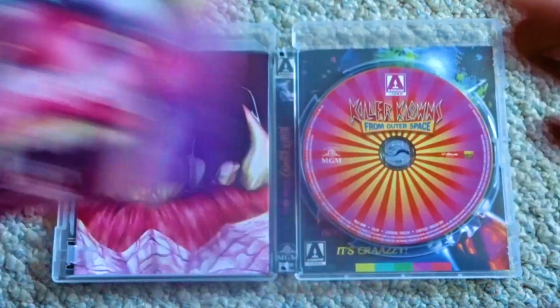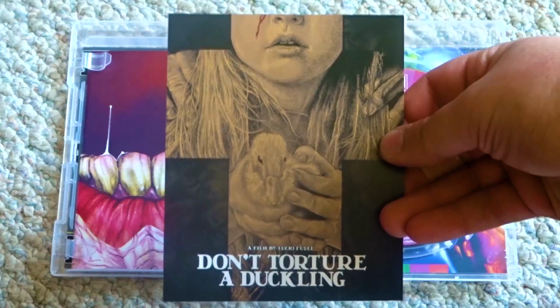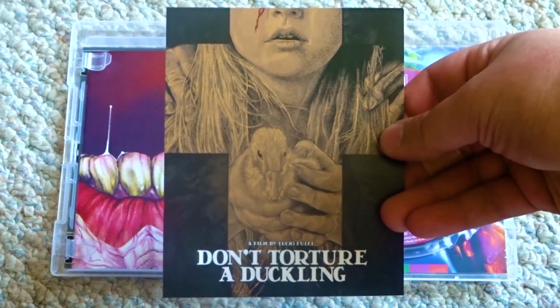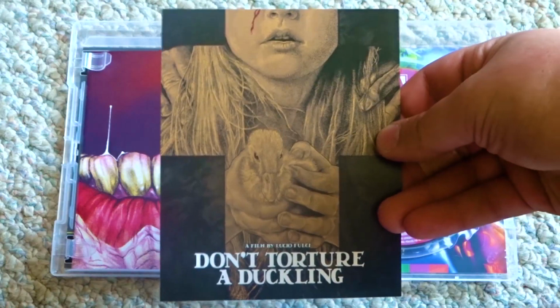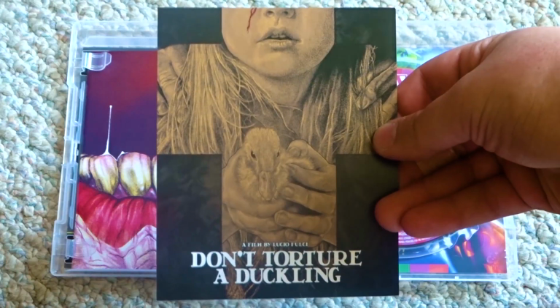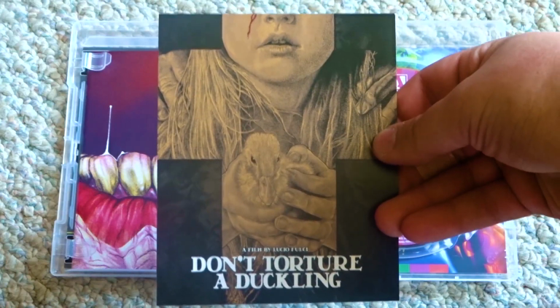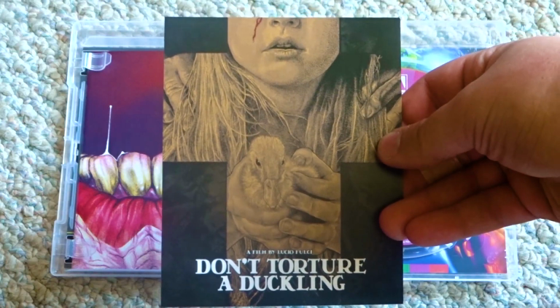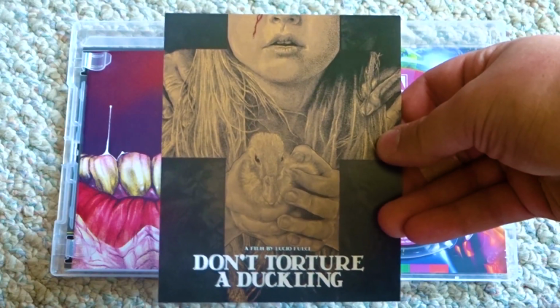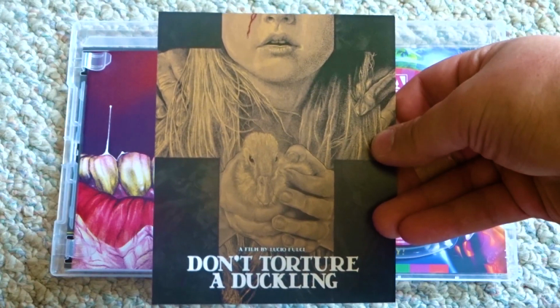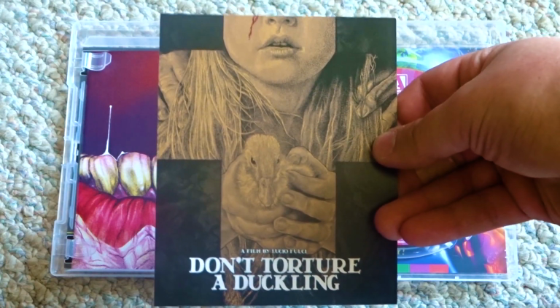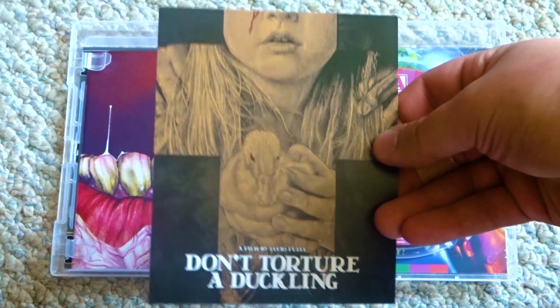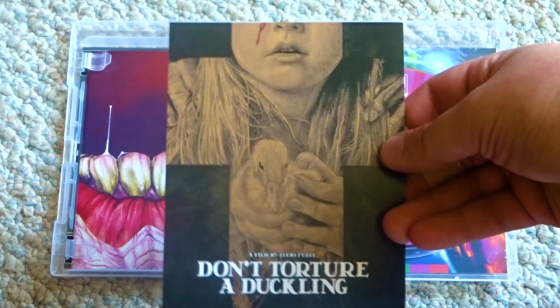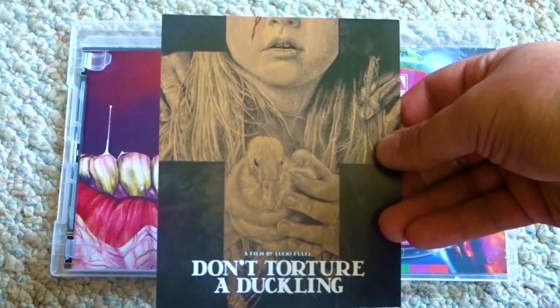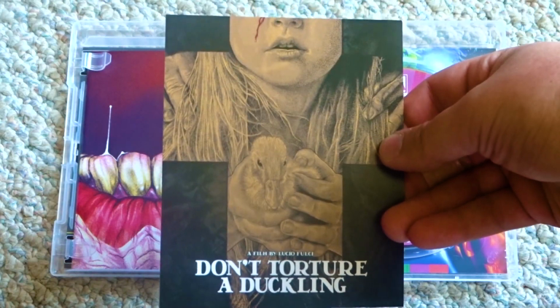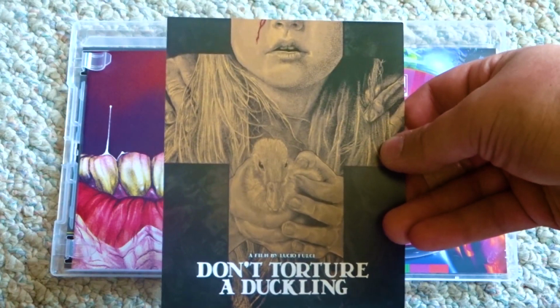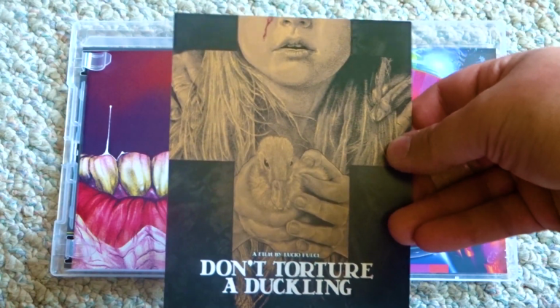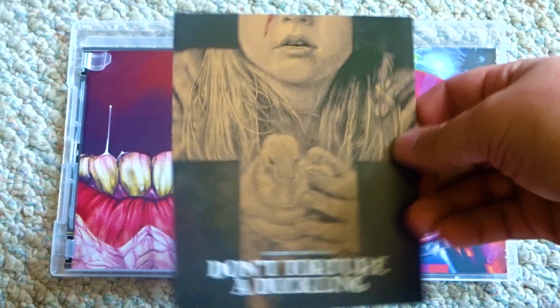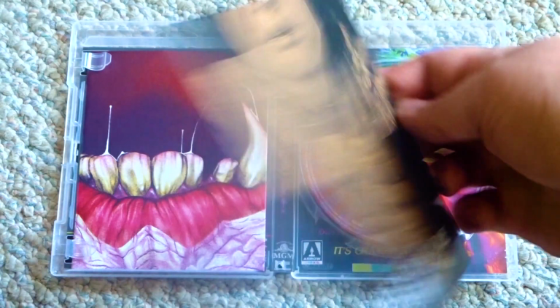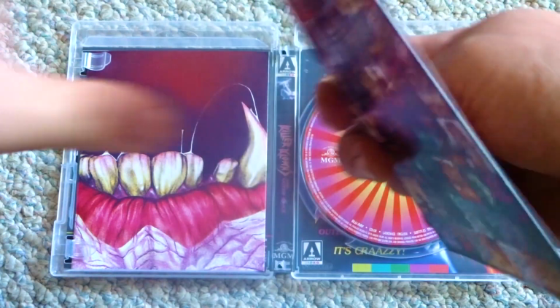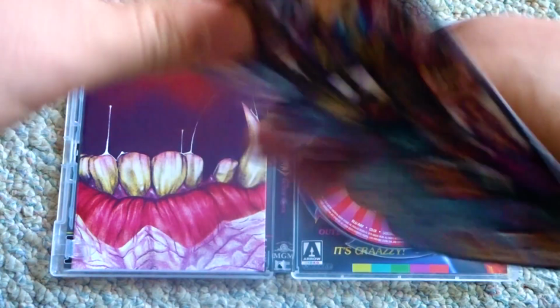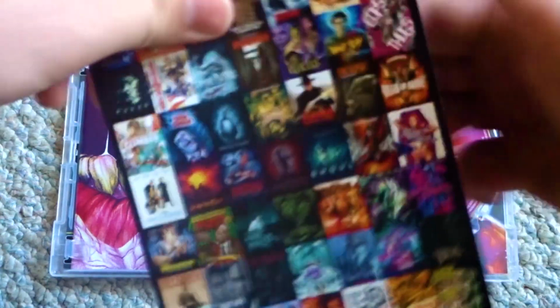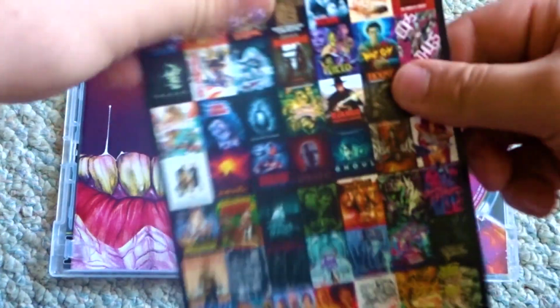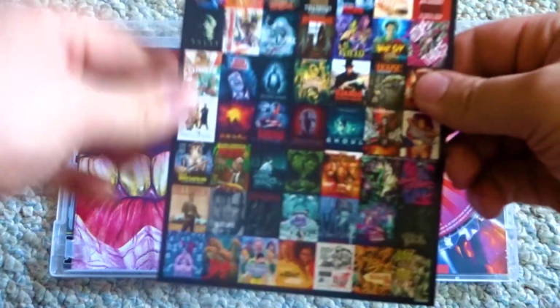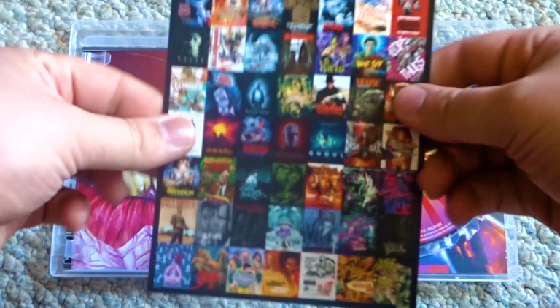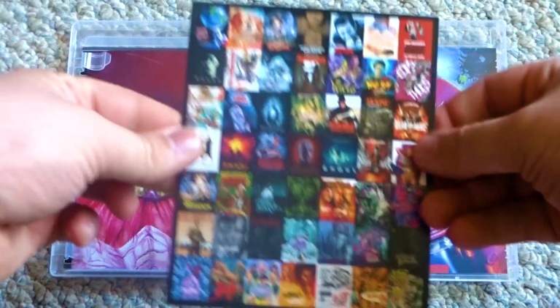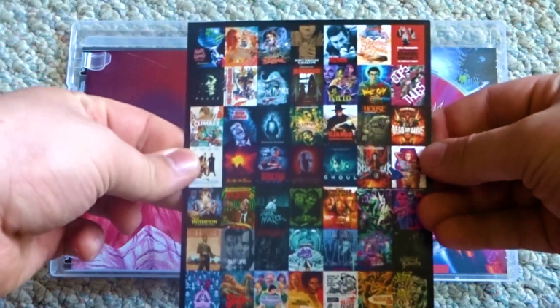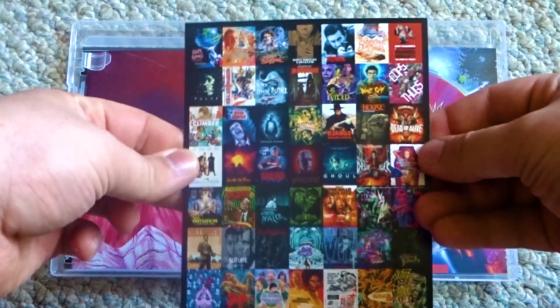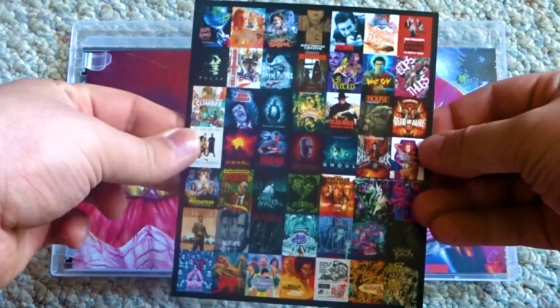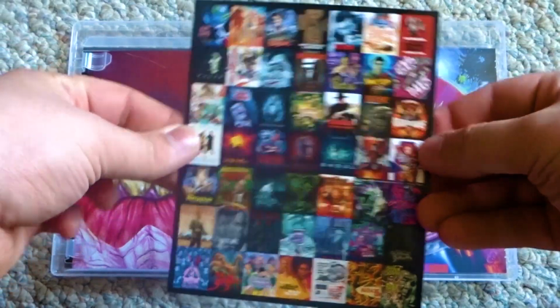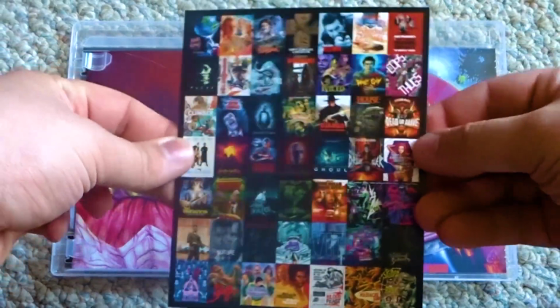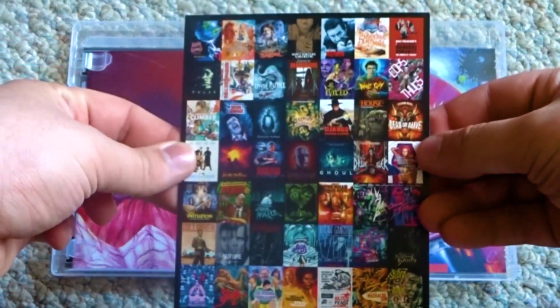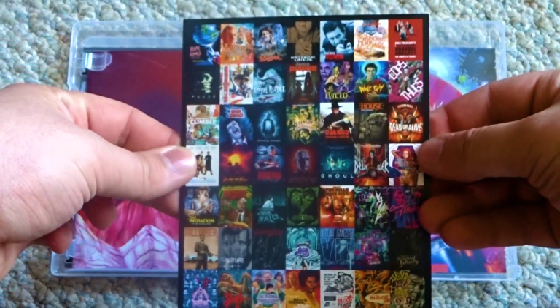Next up, we have this promo card here for Don't Torture a Duckling, and on the back, just some other releases from Arrow.